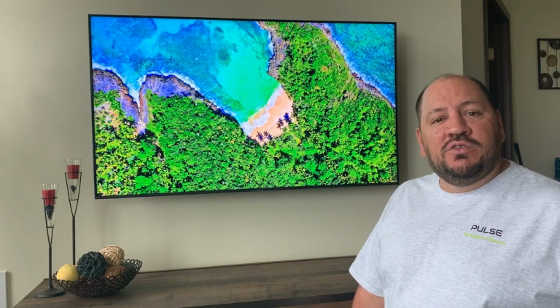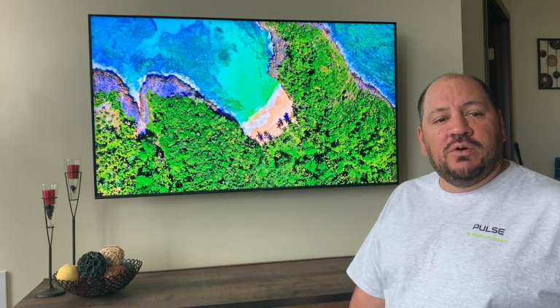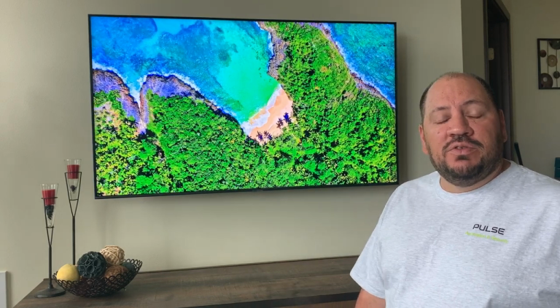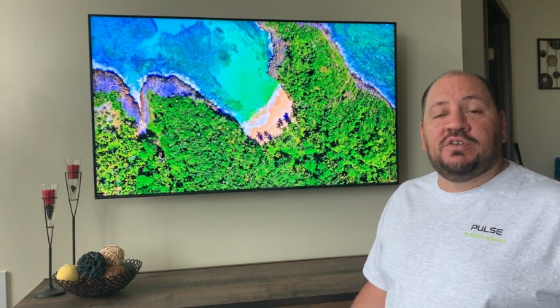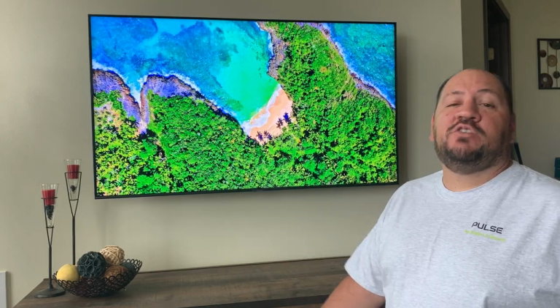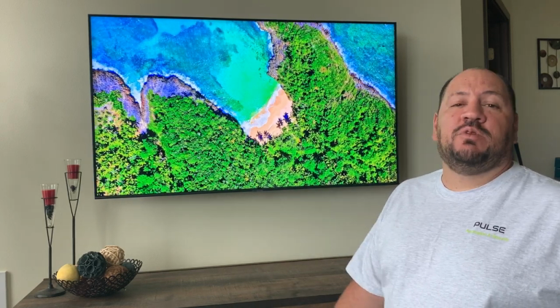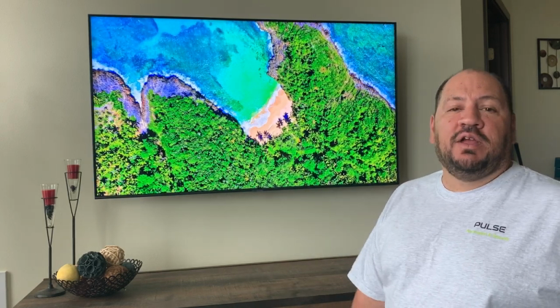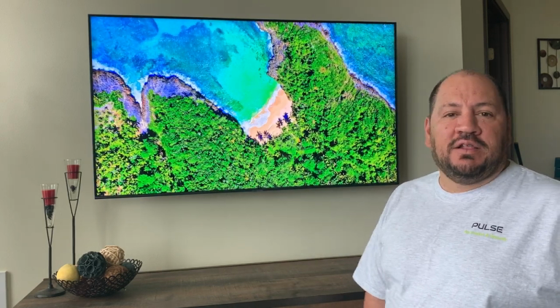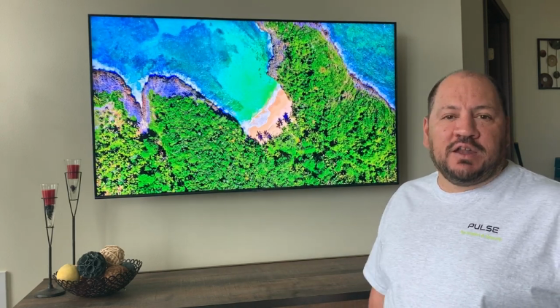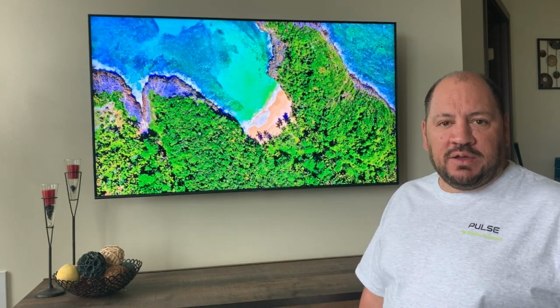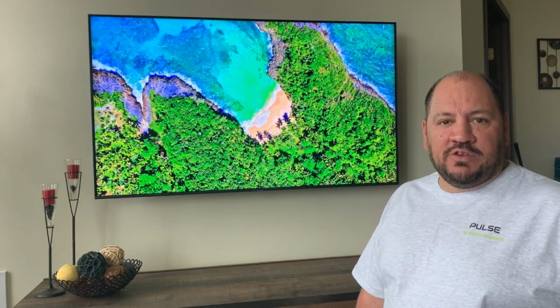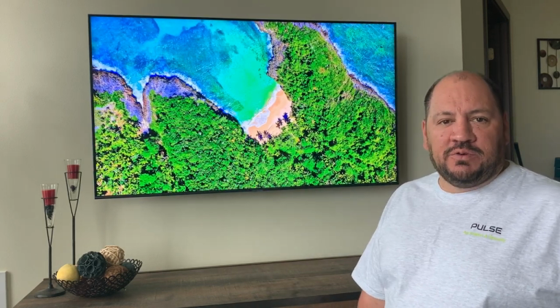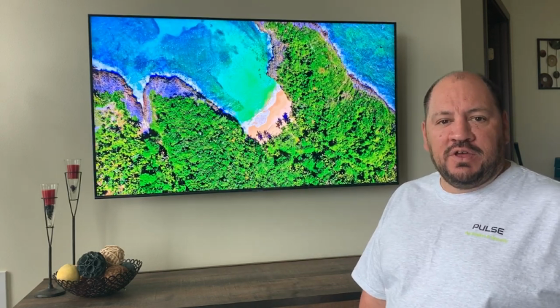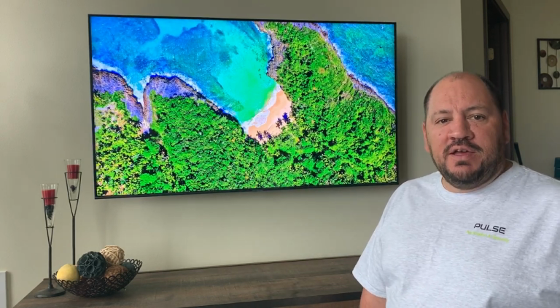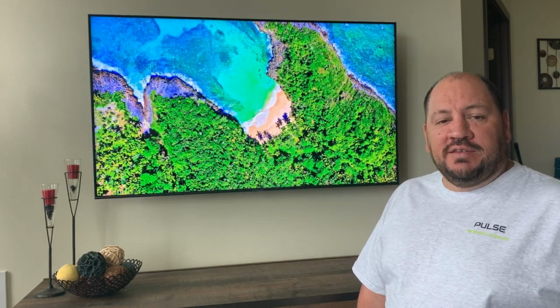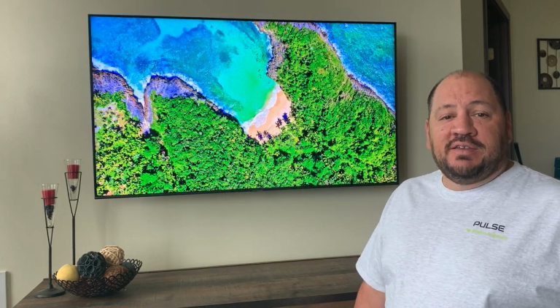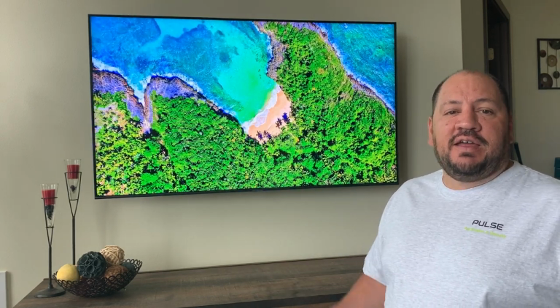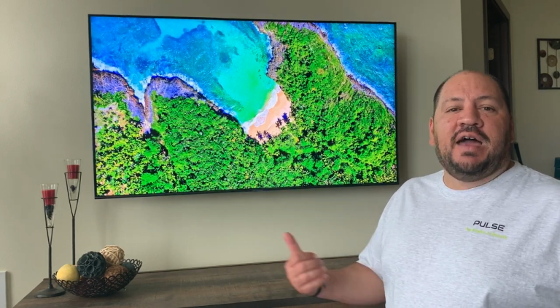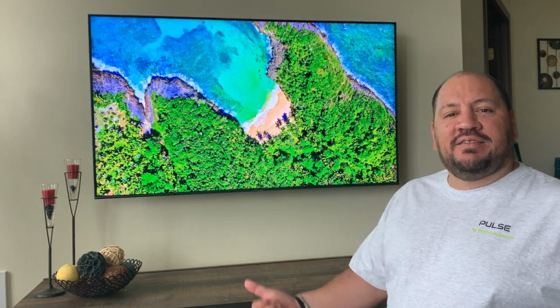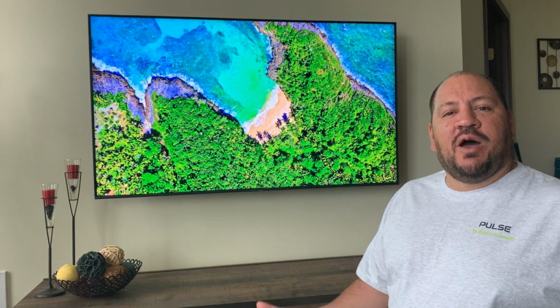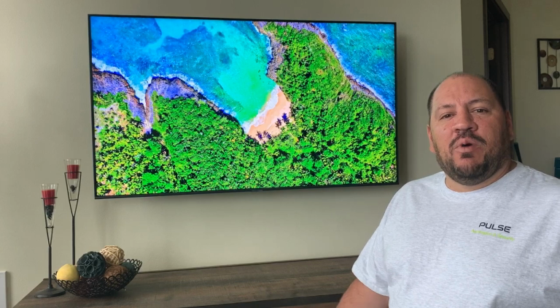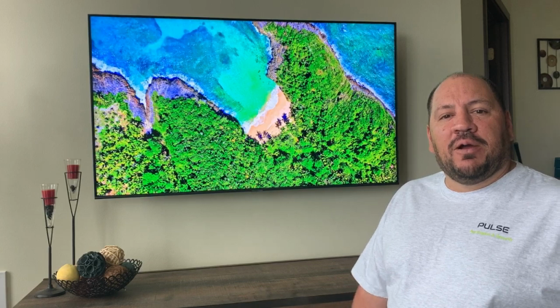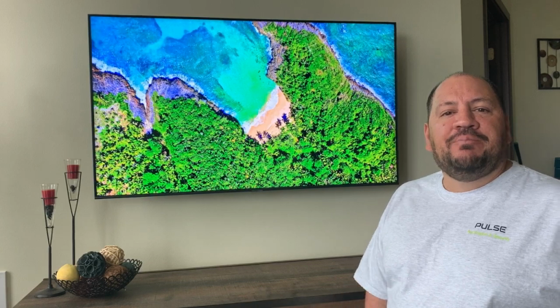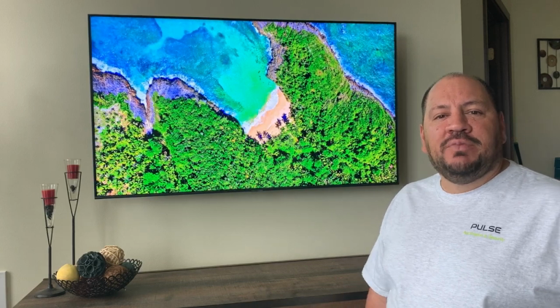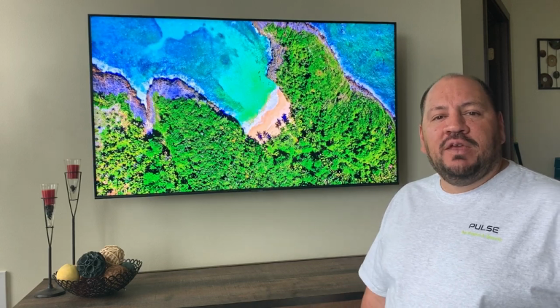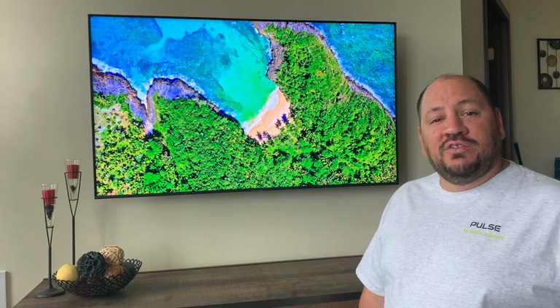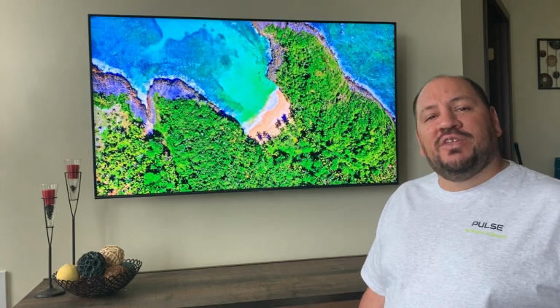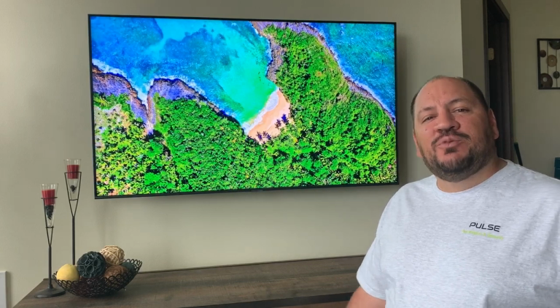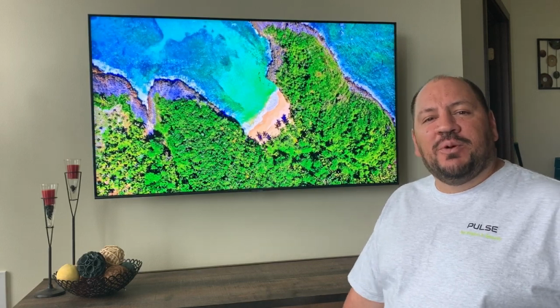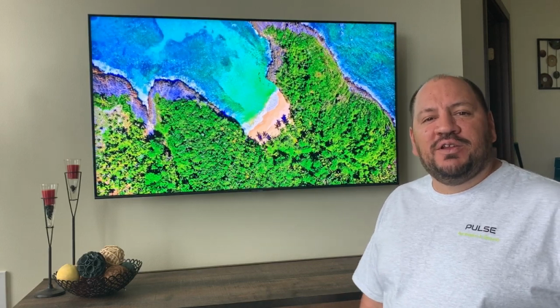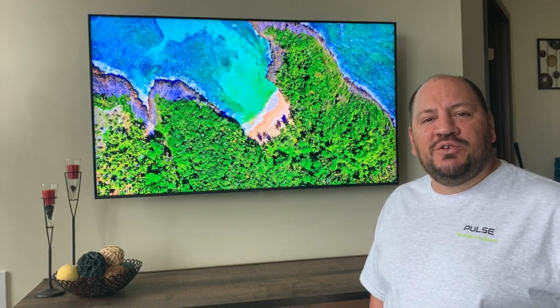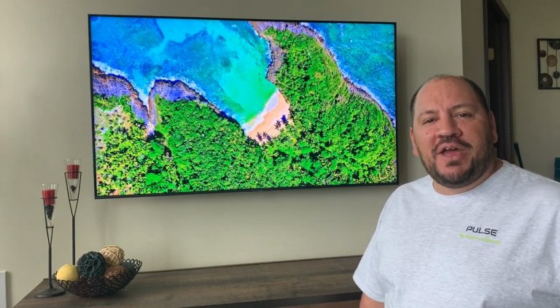This customer, like a lot of my customers, decided to add a sound bar, and so that's what we're going to do today.